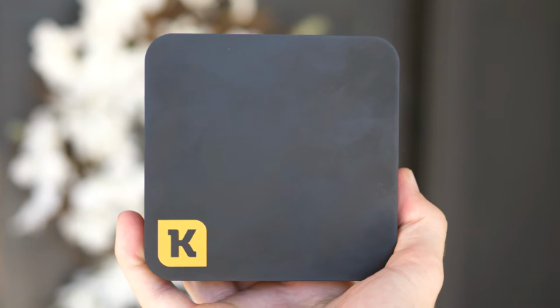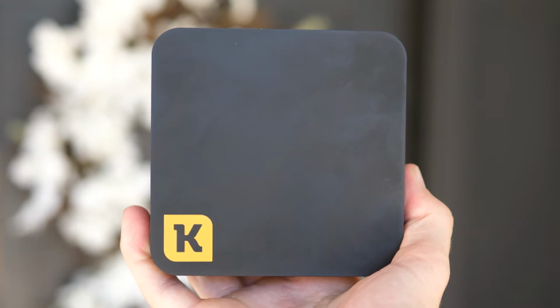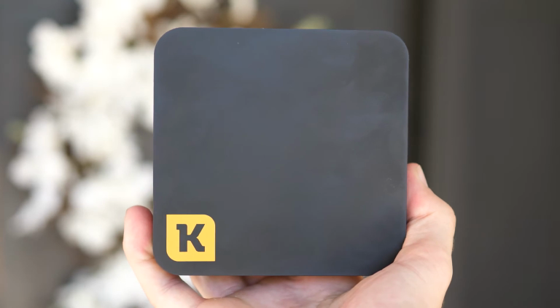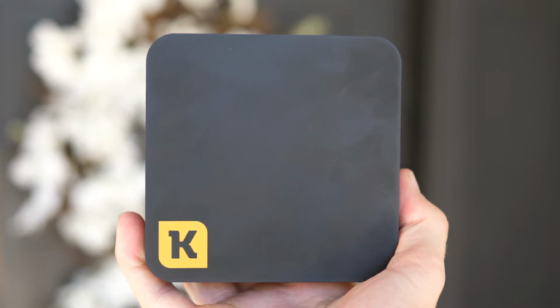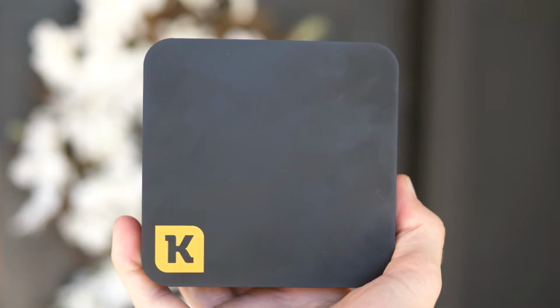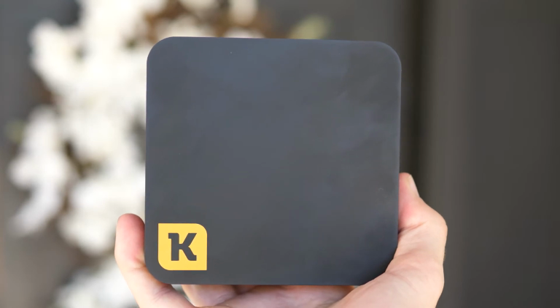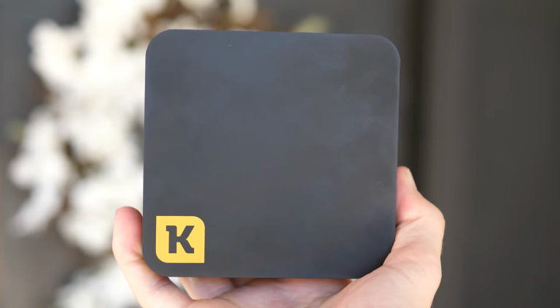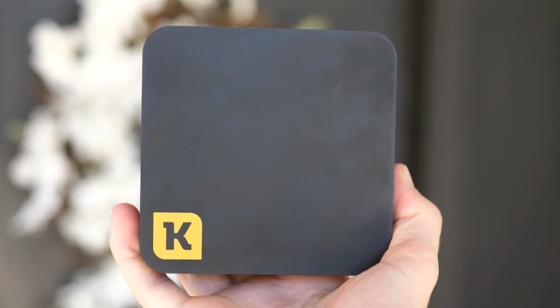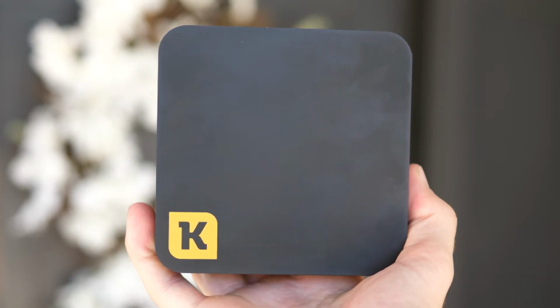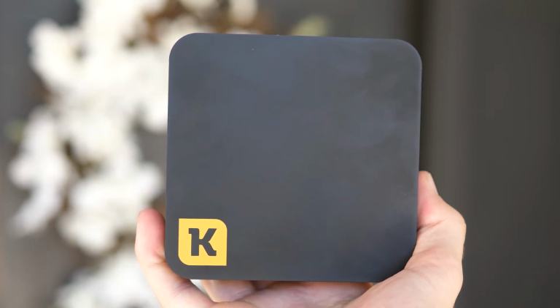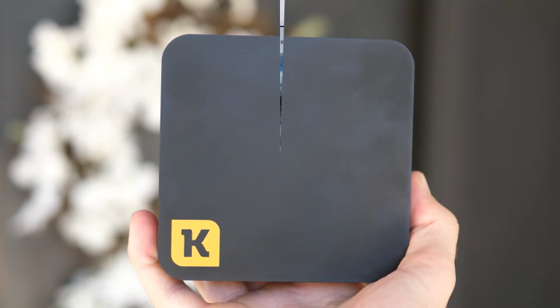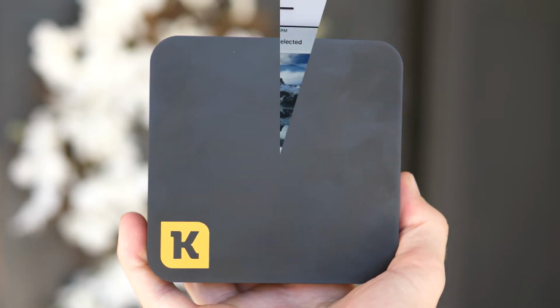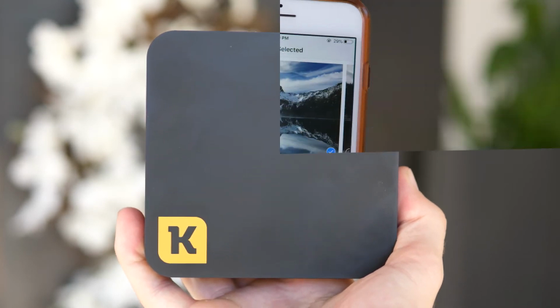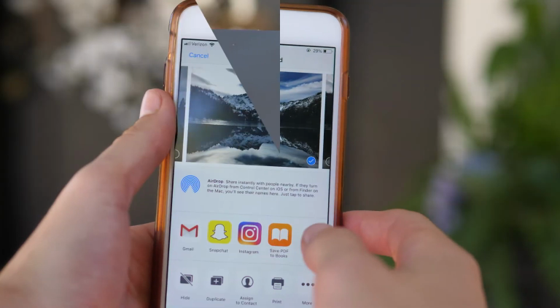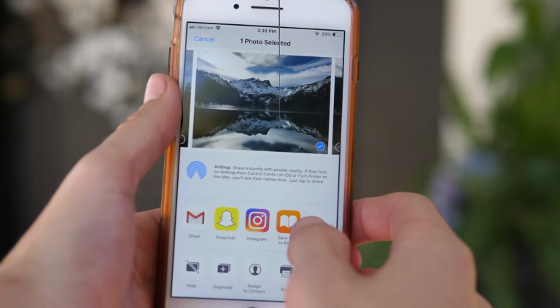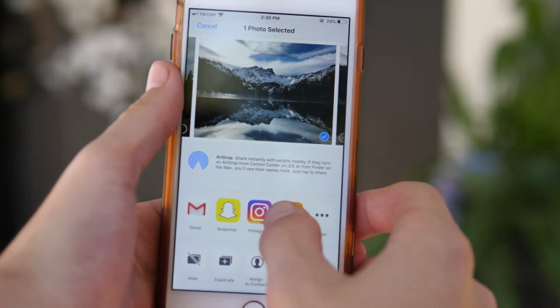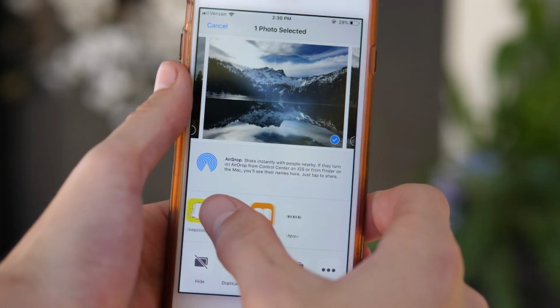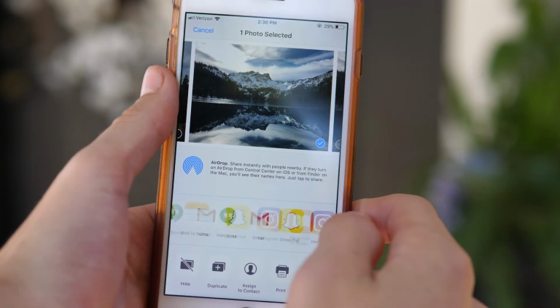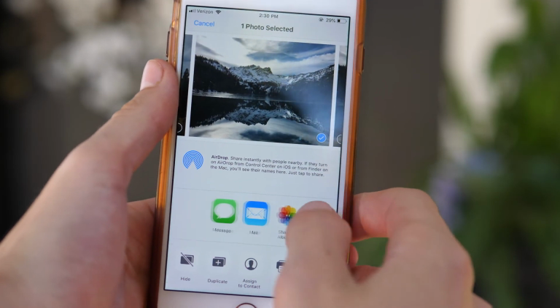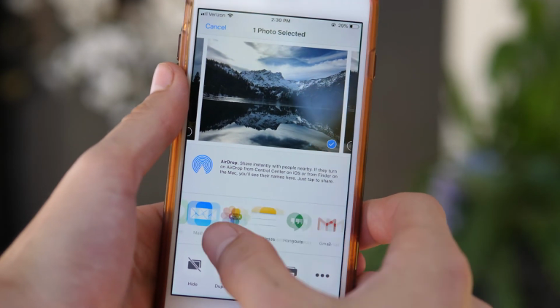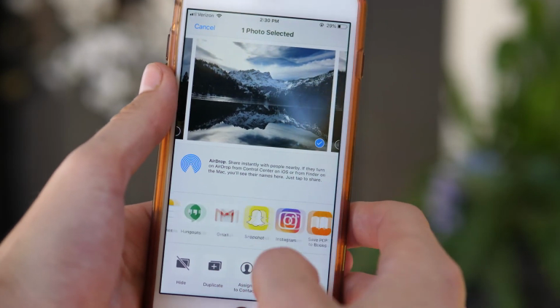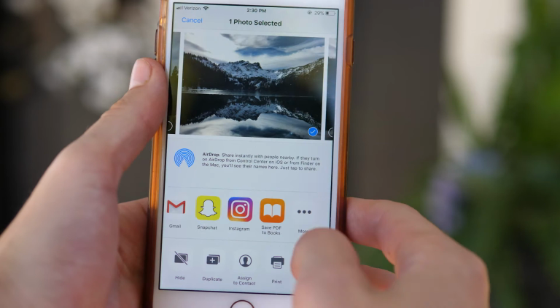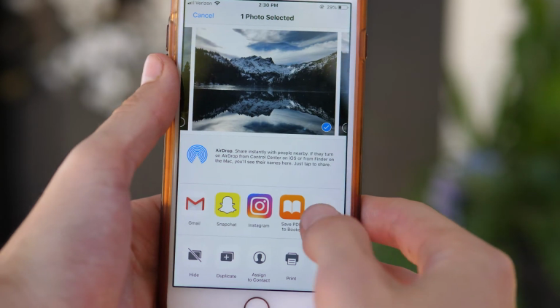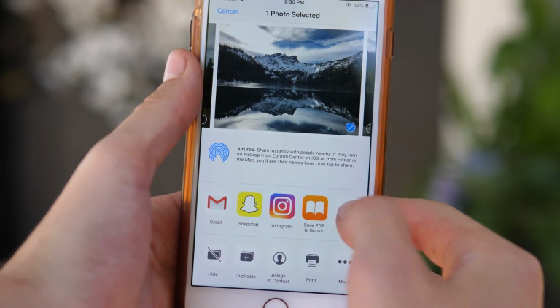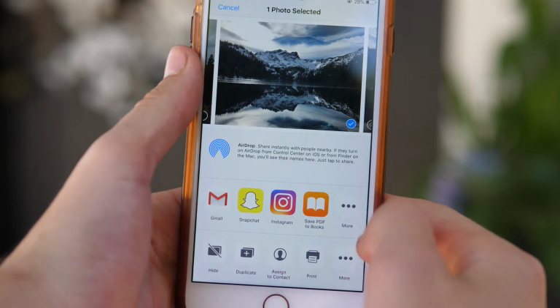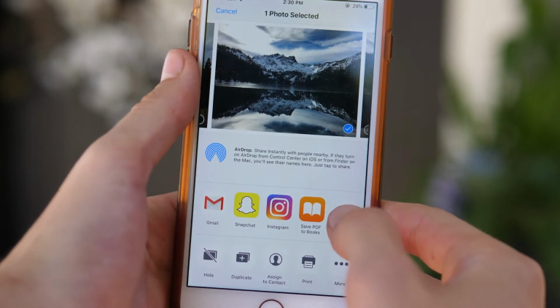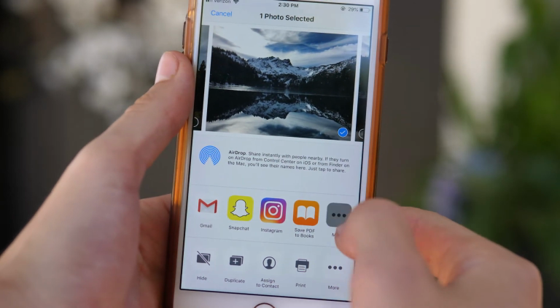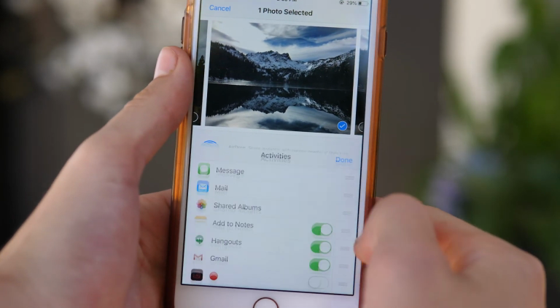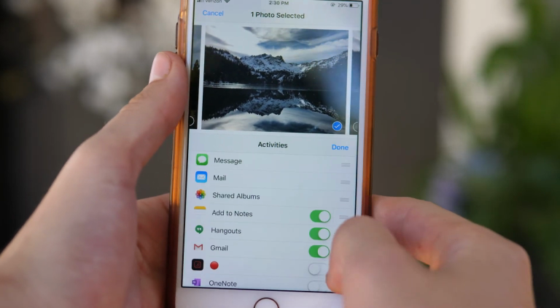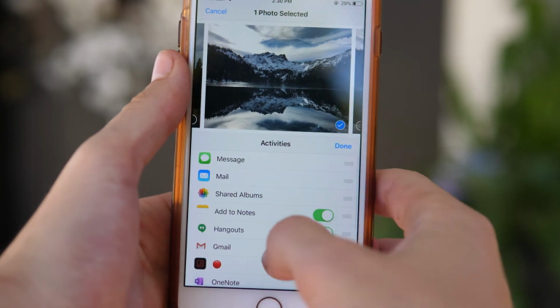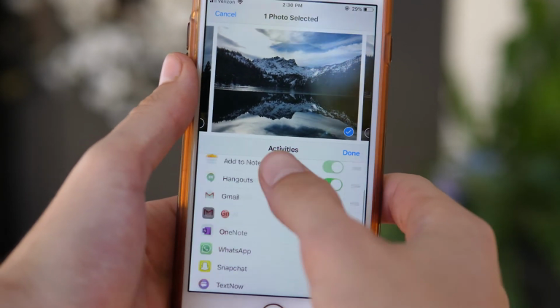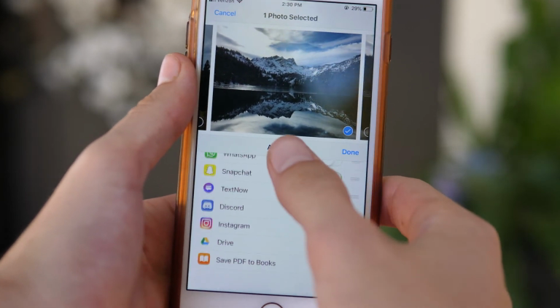I think one area where they definitely missed out is adding the ability to transfer stuff straight from the Photos app on your device — I think it'd be a lot more convenient.